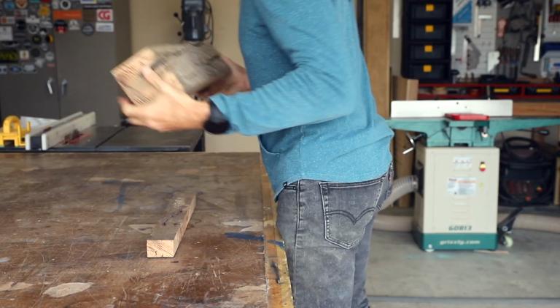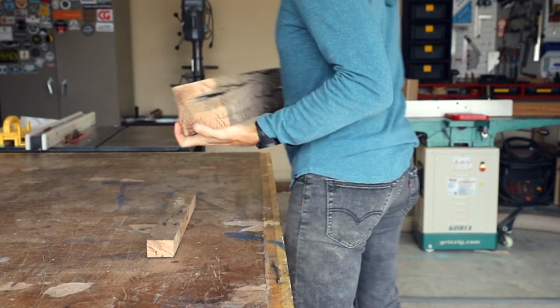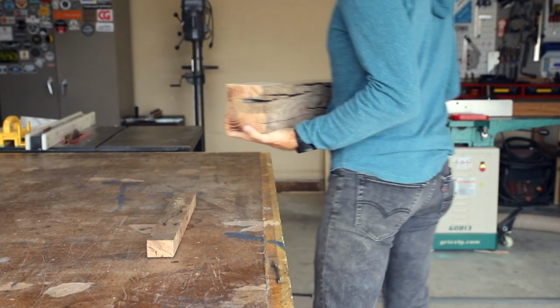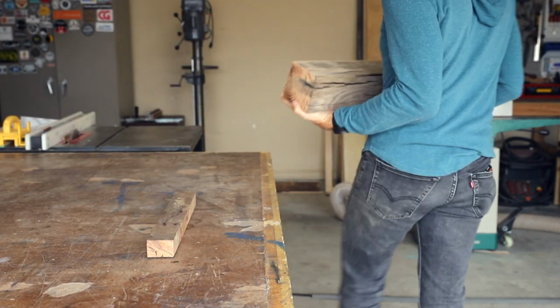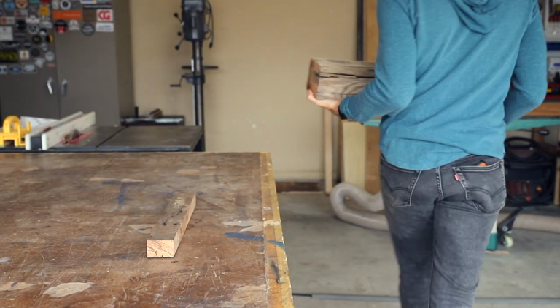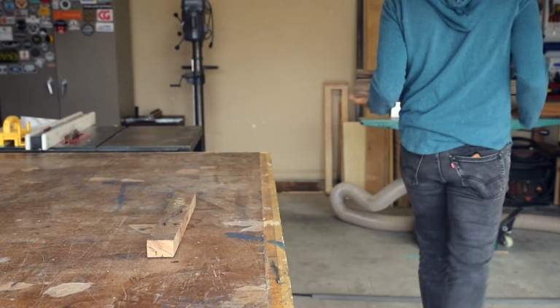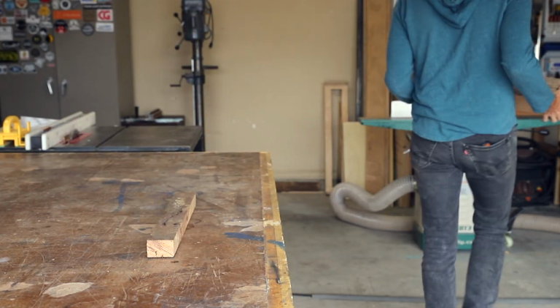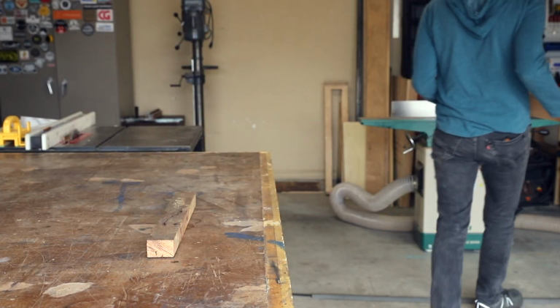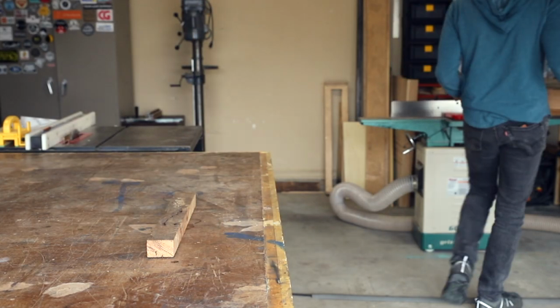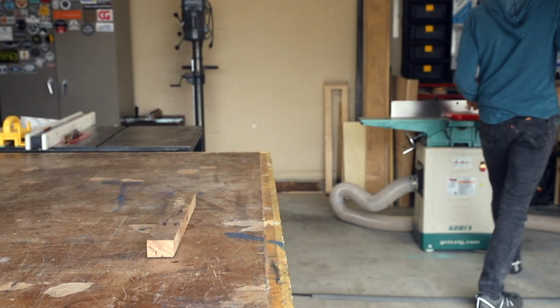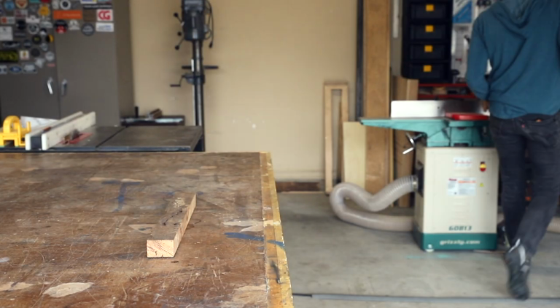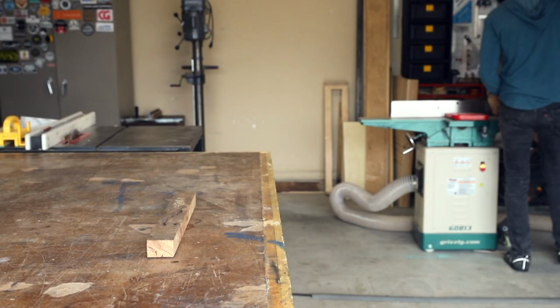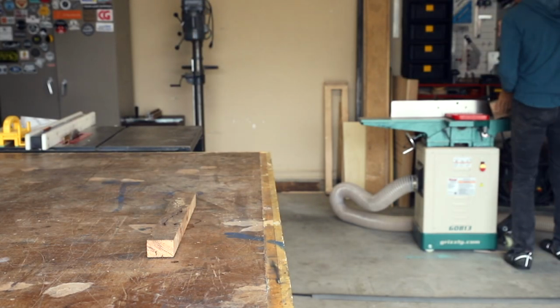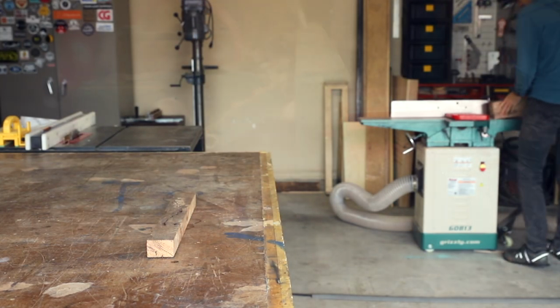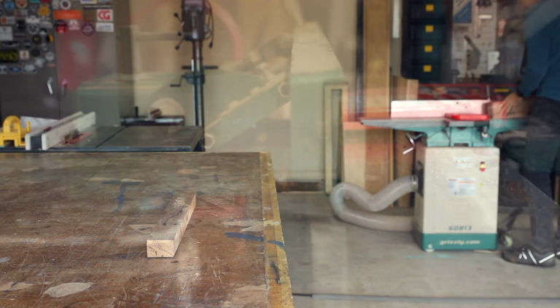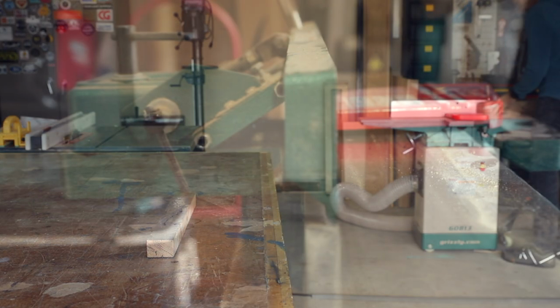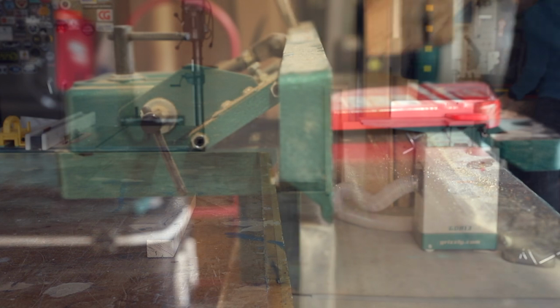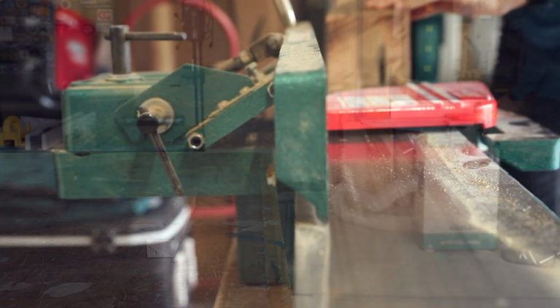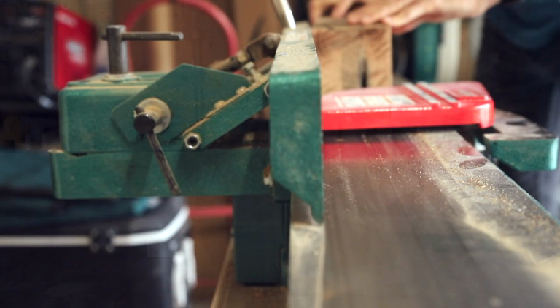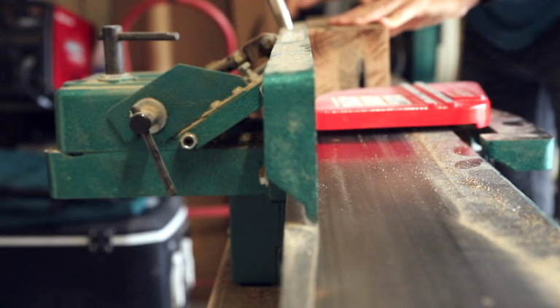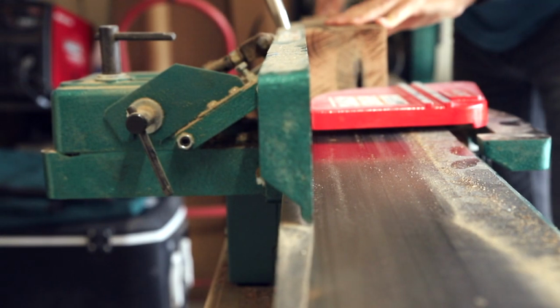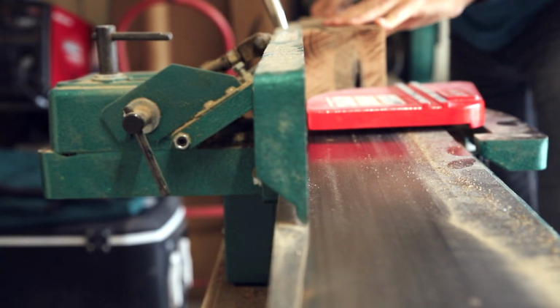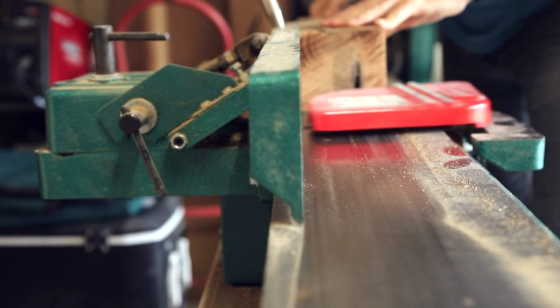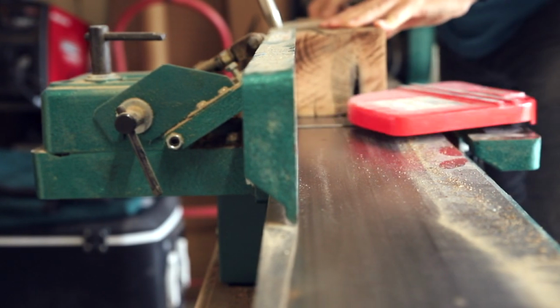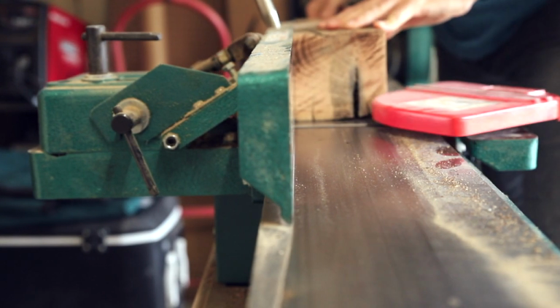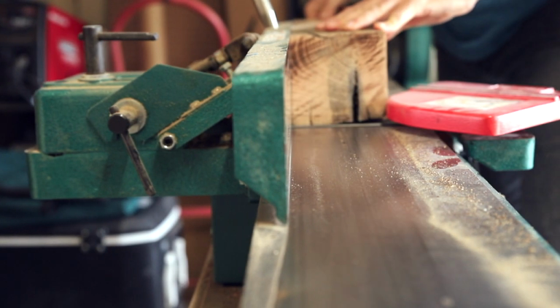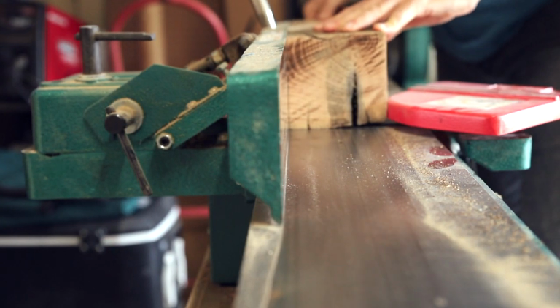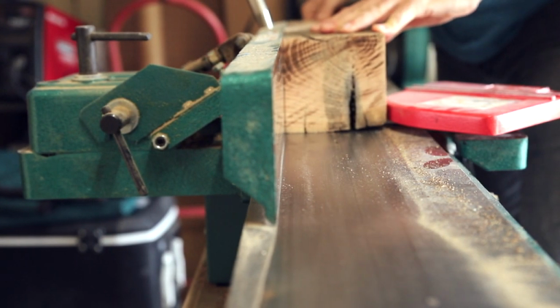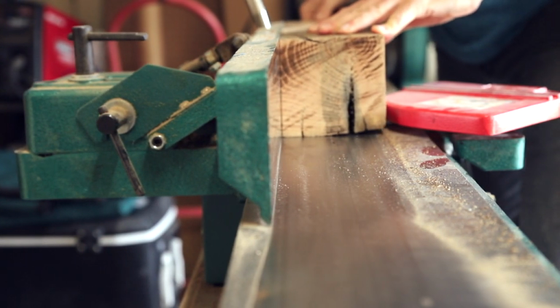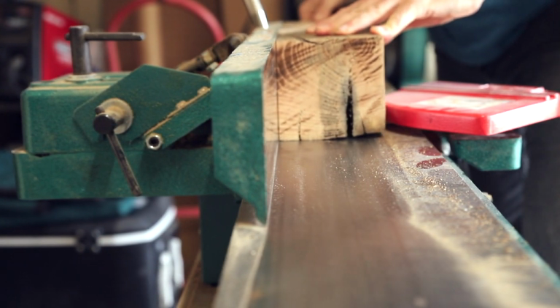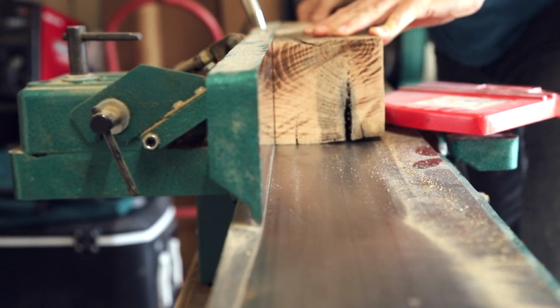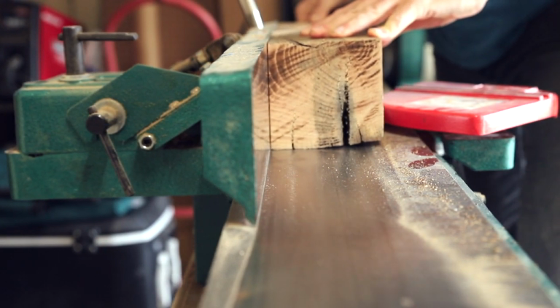To get started, I joined the face of each board on the side that's going to get the epoxy fill.